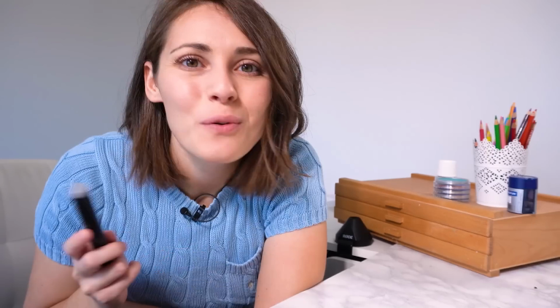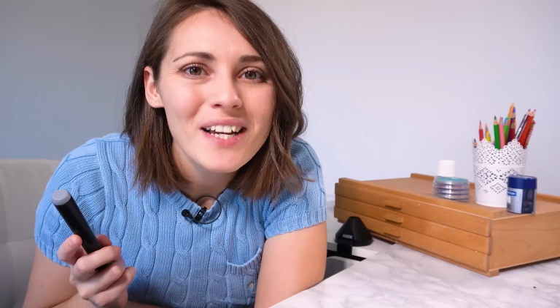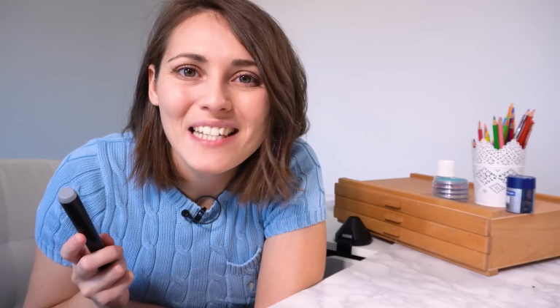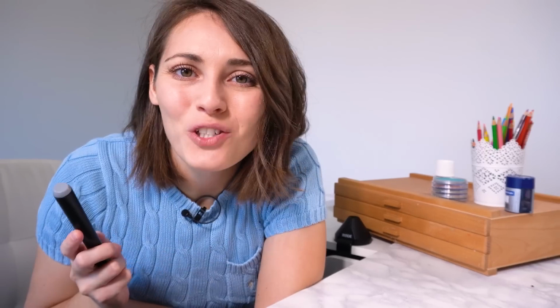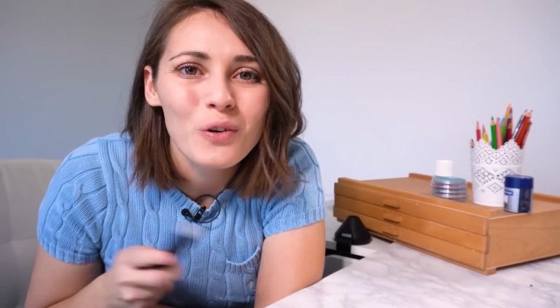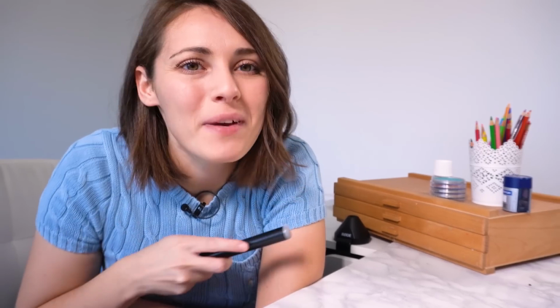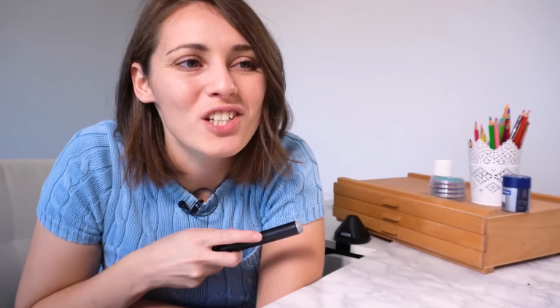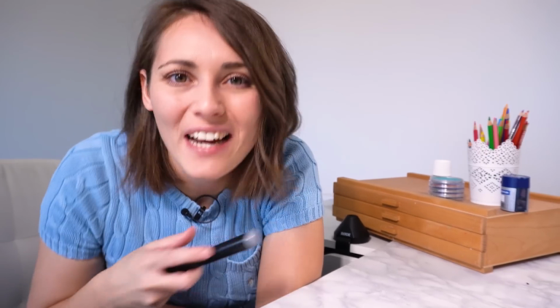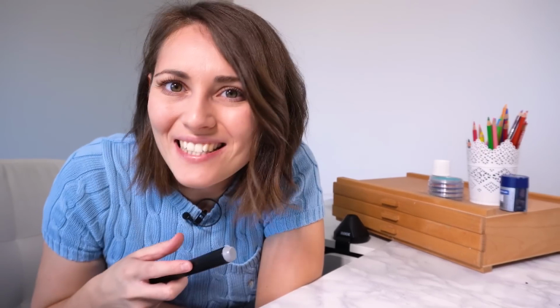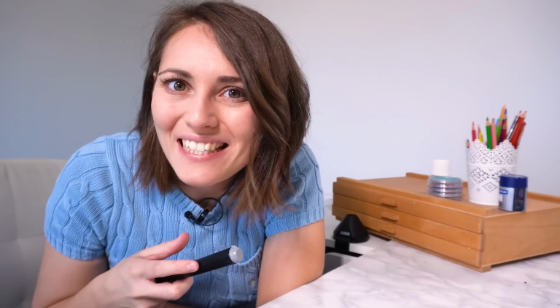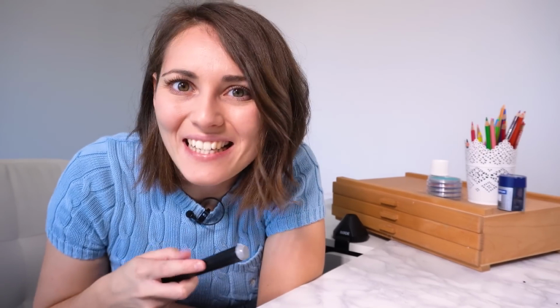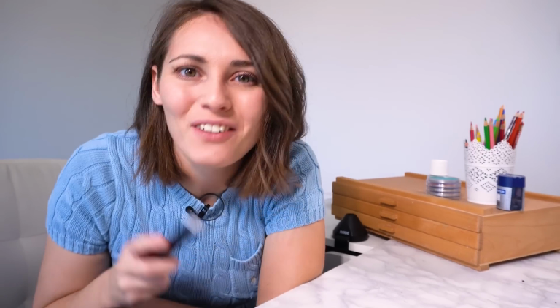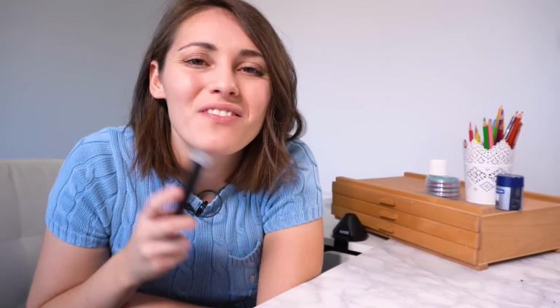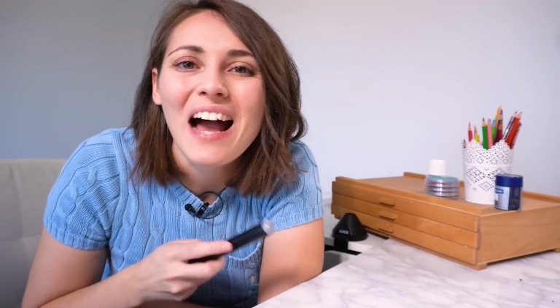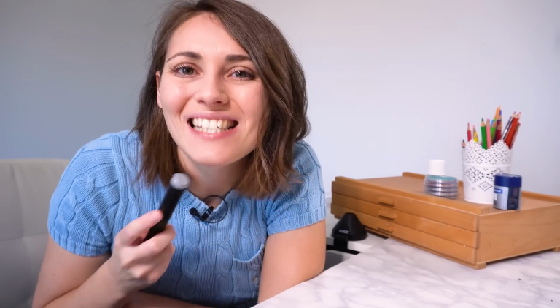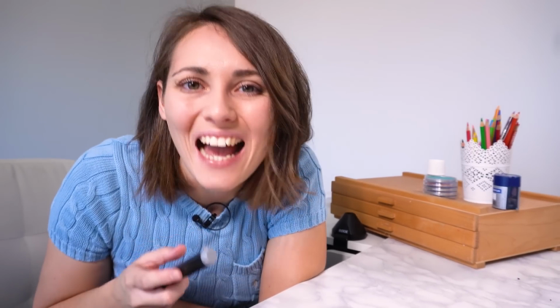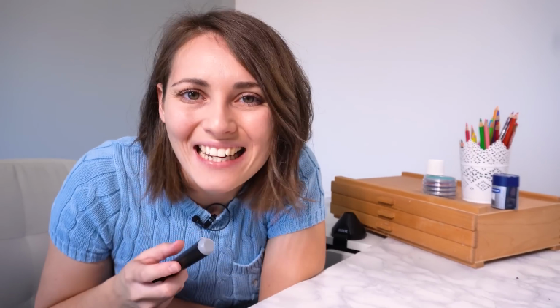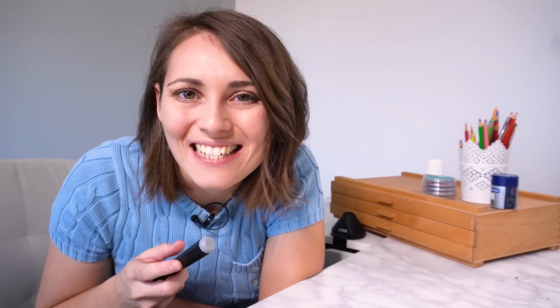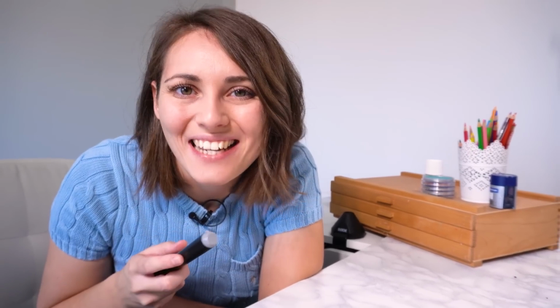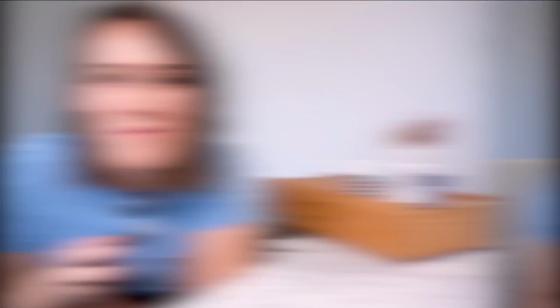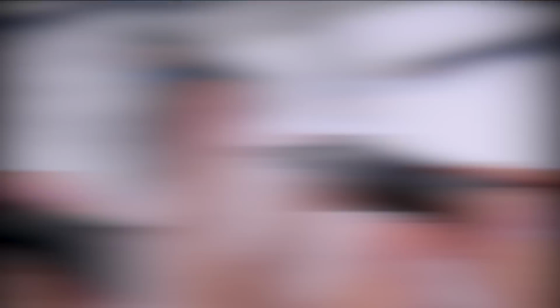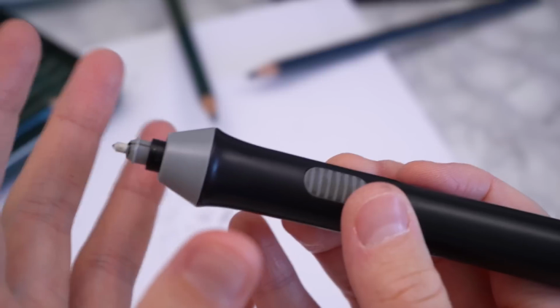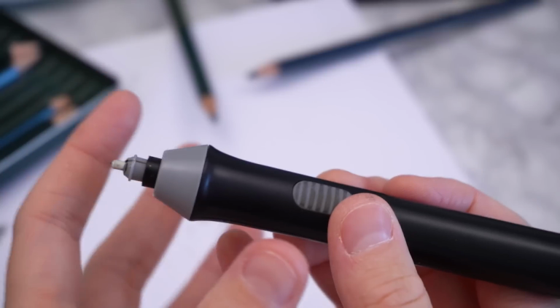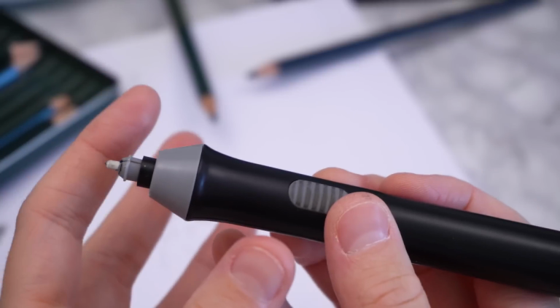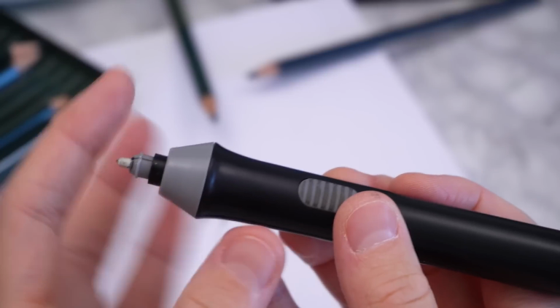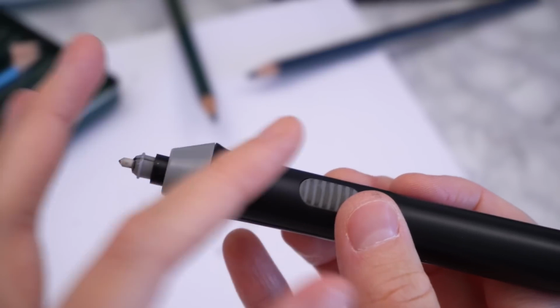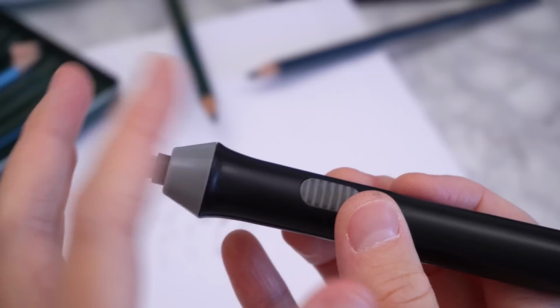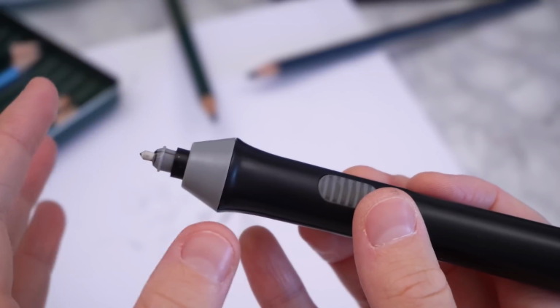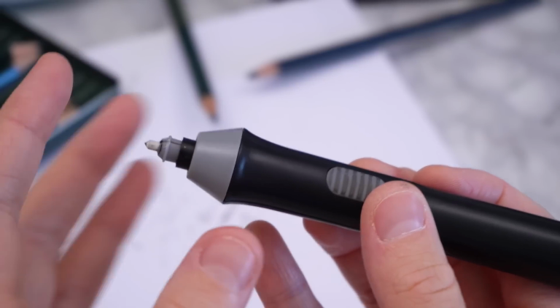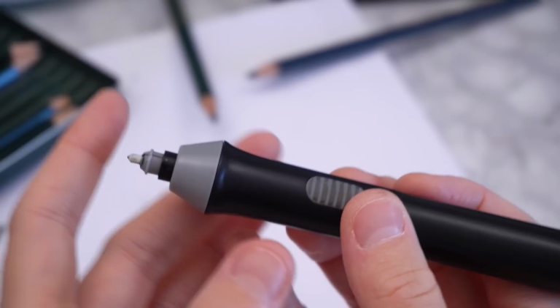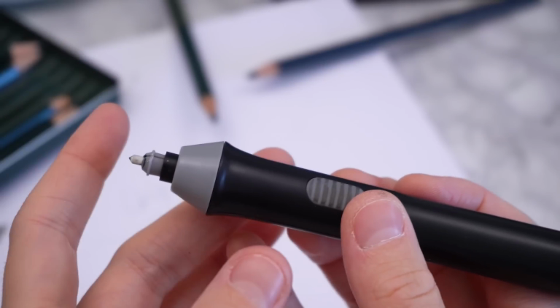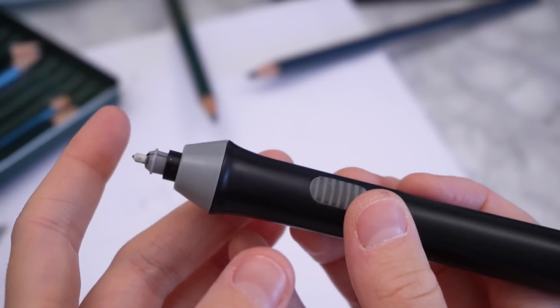So what is this tool that makes creating details fast and easy? I'm talking about the electric eraser.